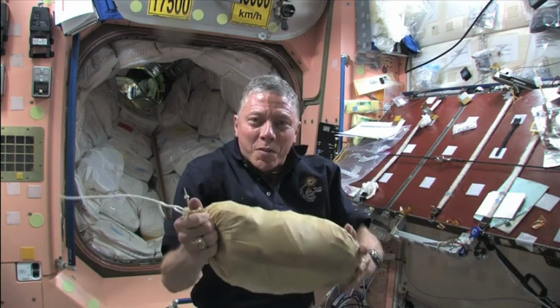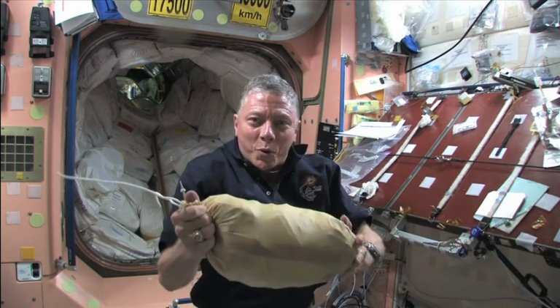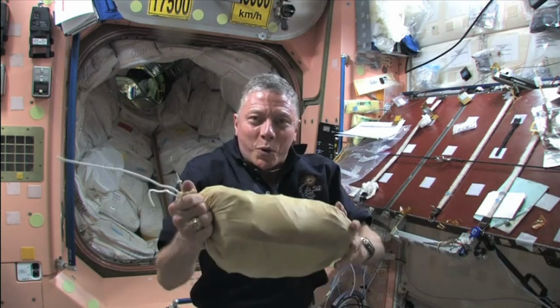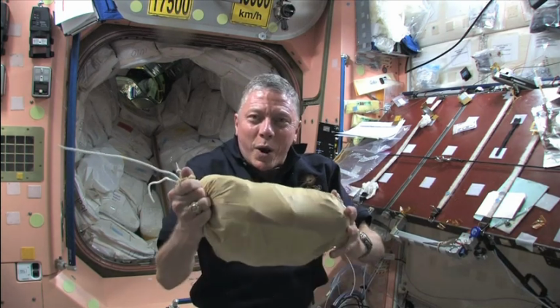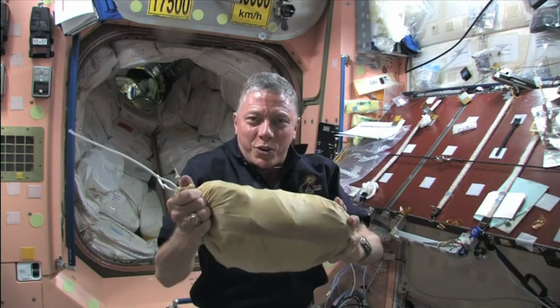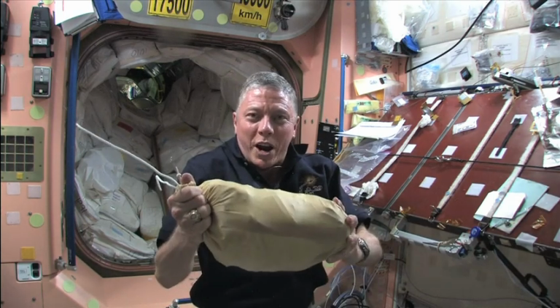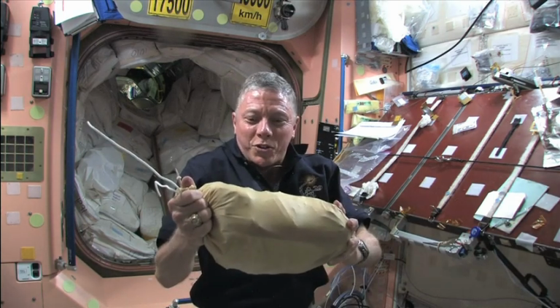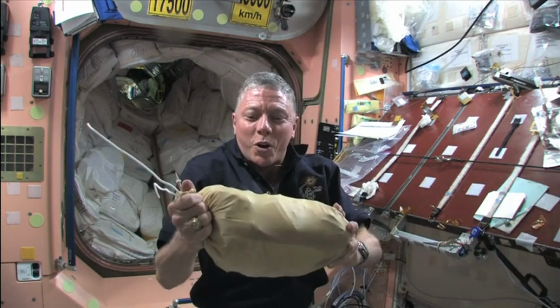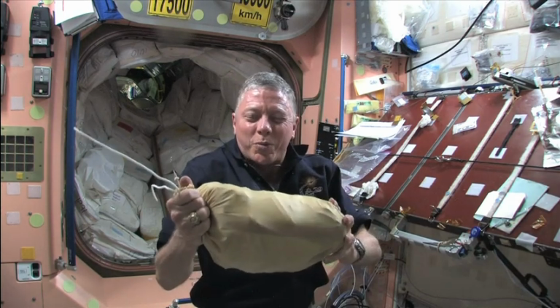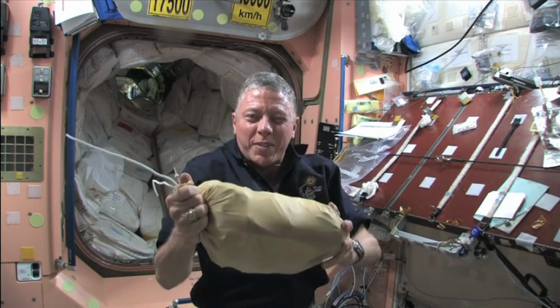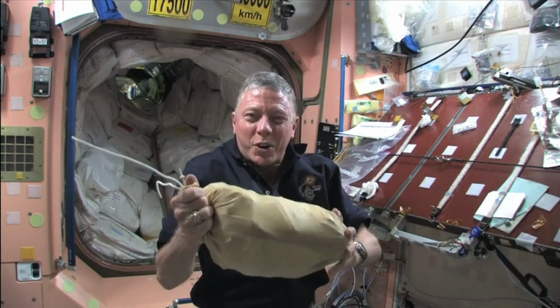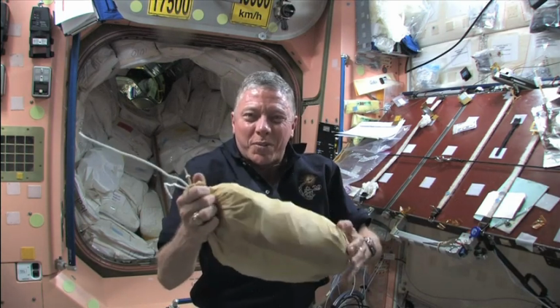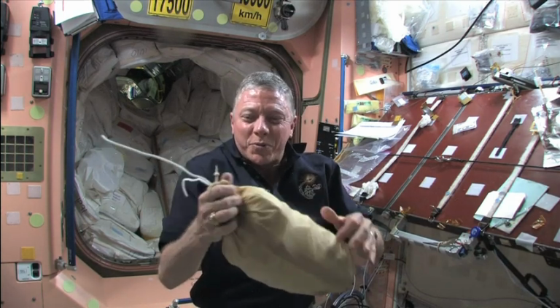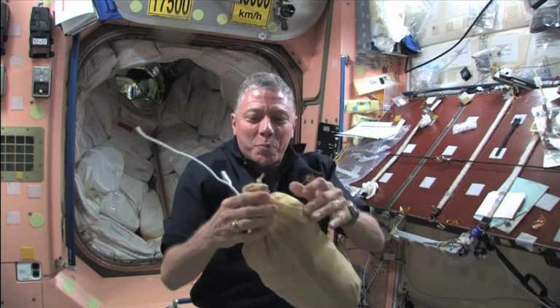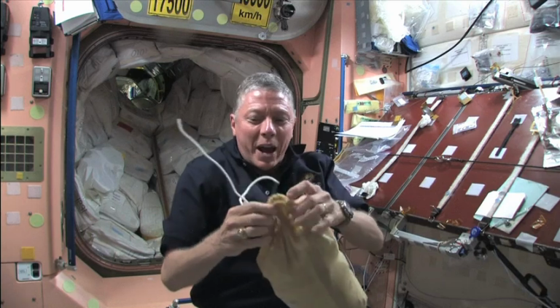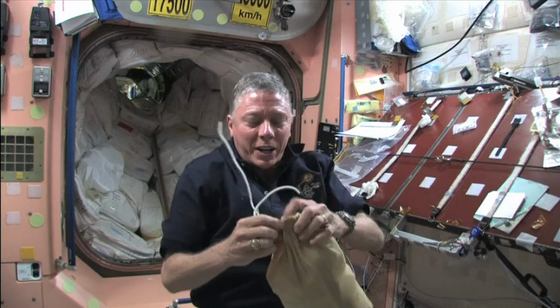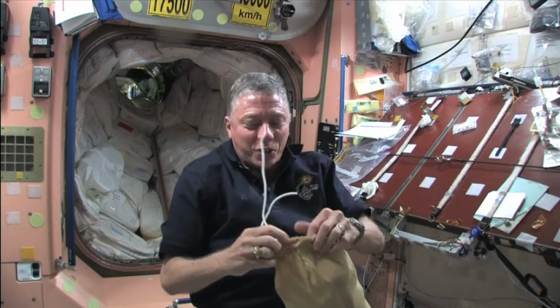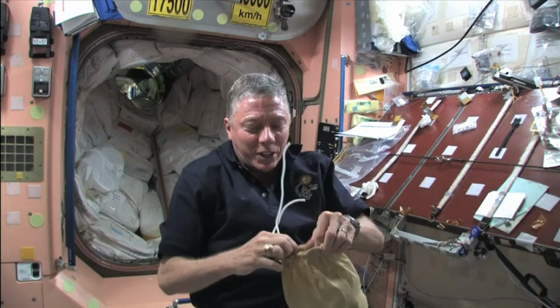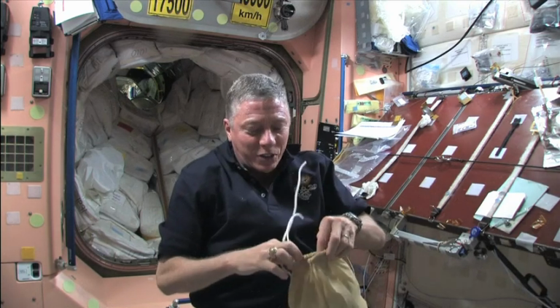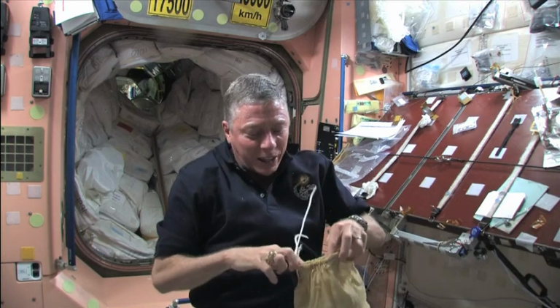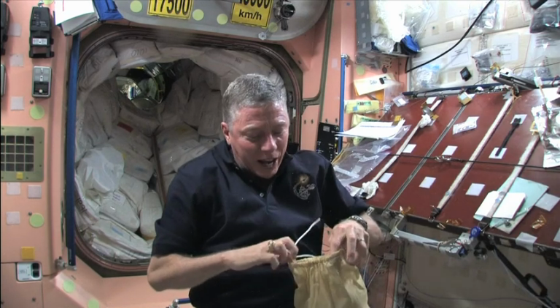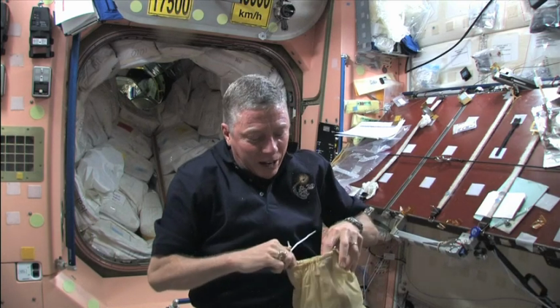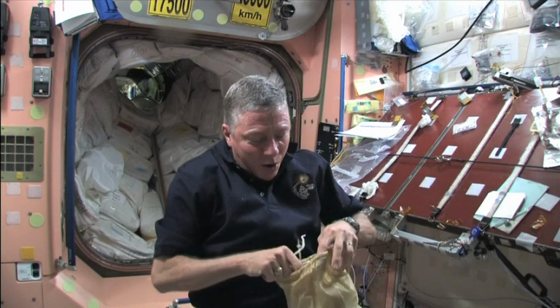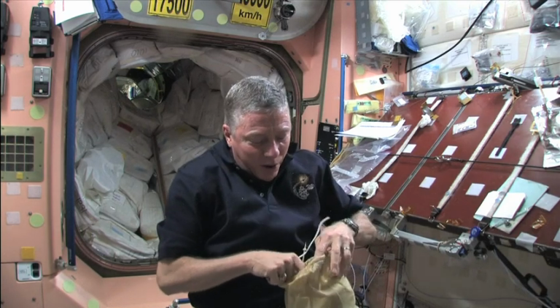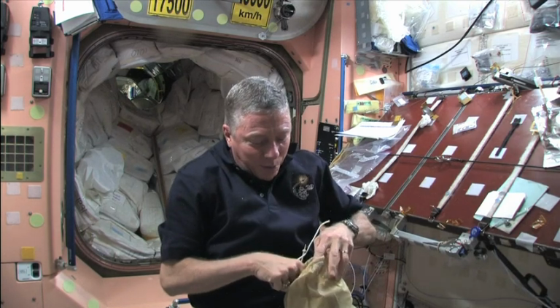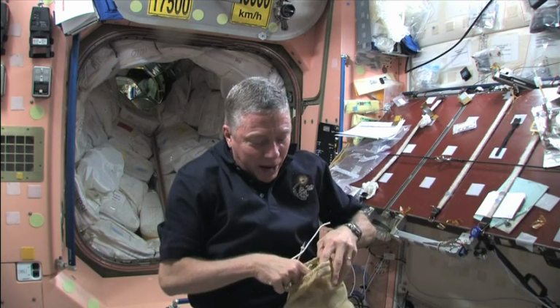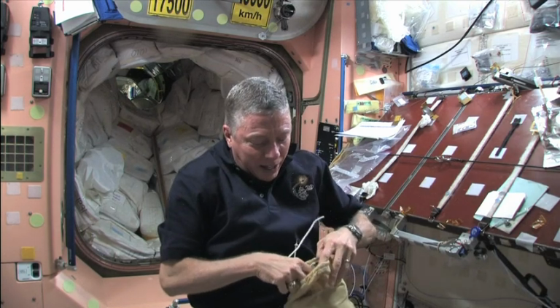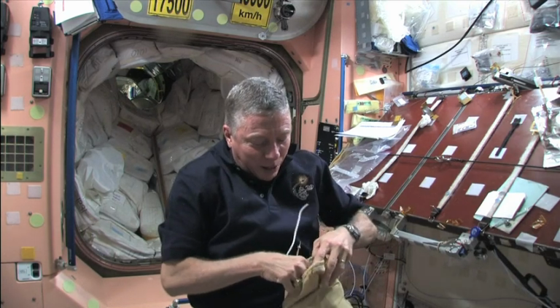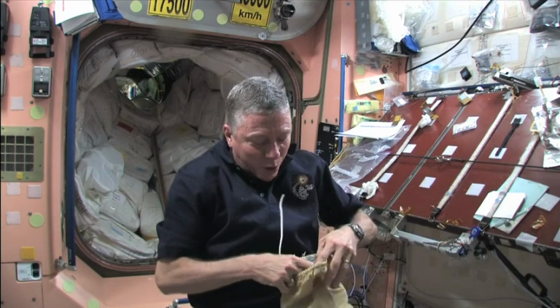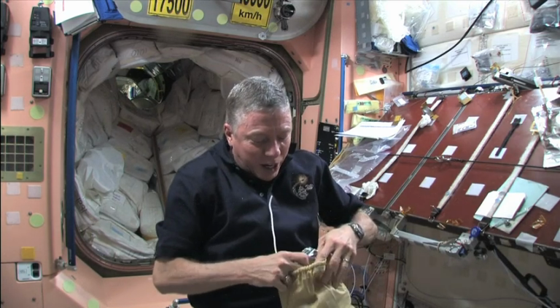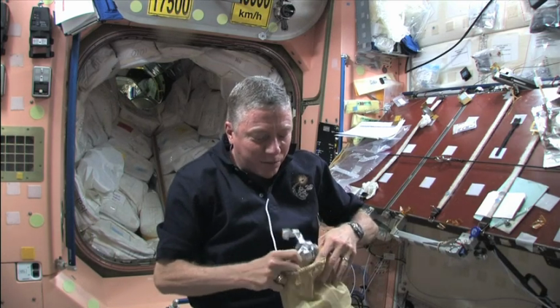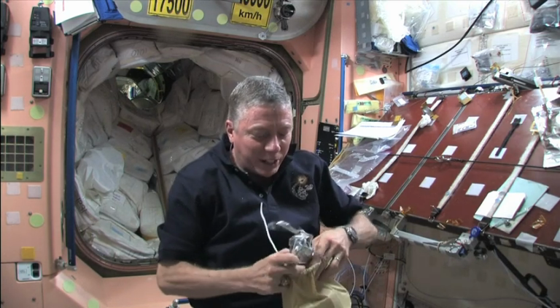For the wet trash, though — leftover food packets and things like that — we have to pack that a little more carefully.